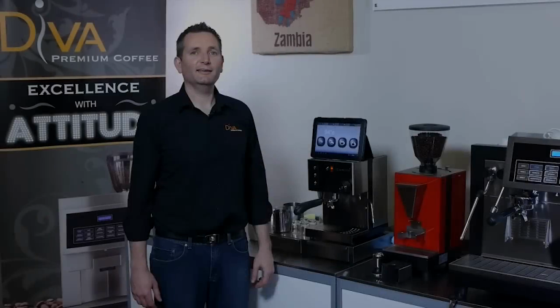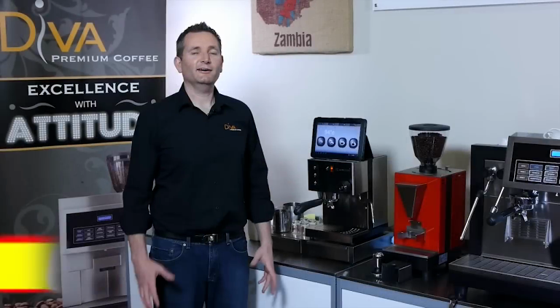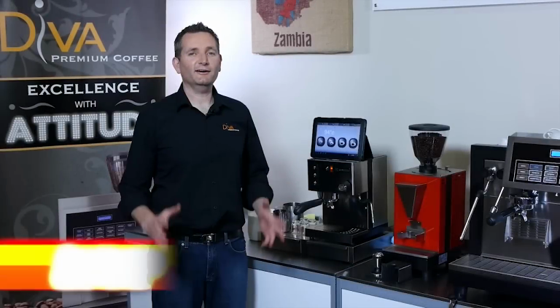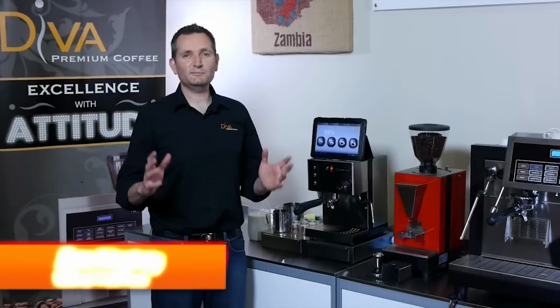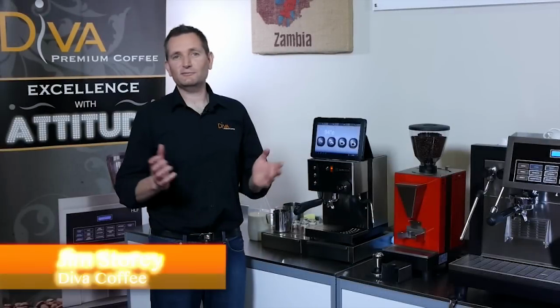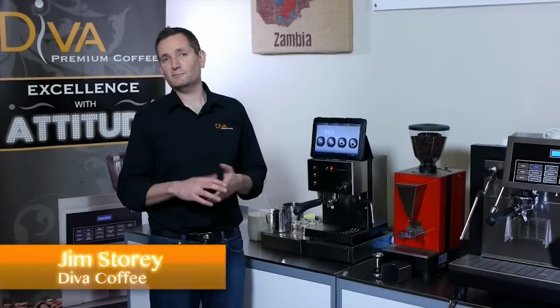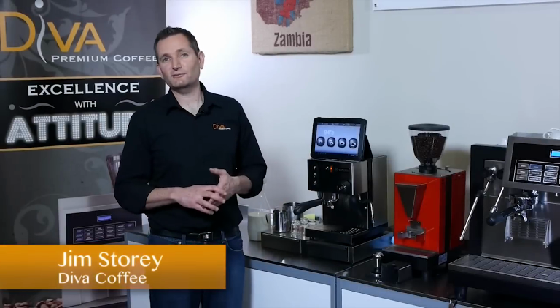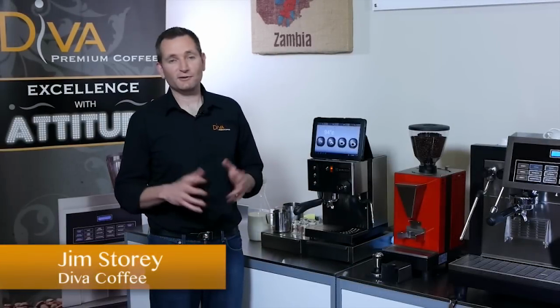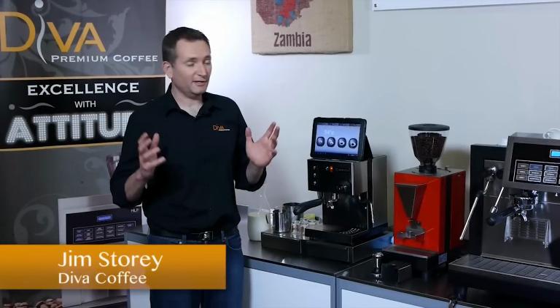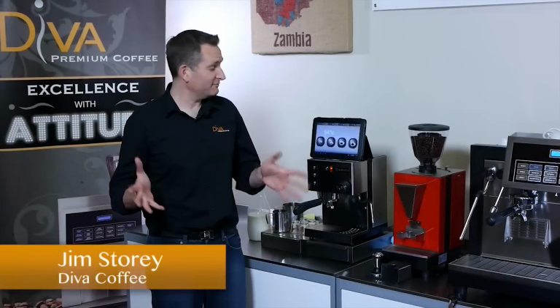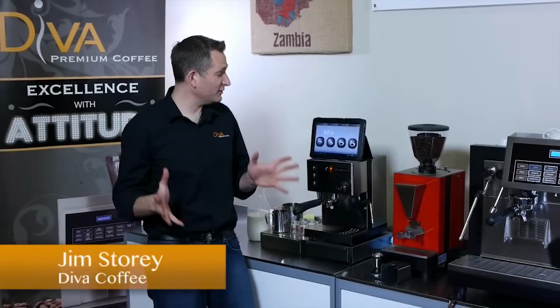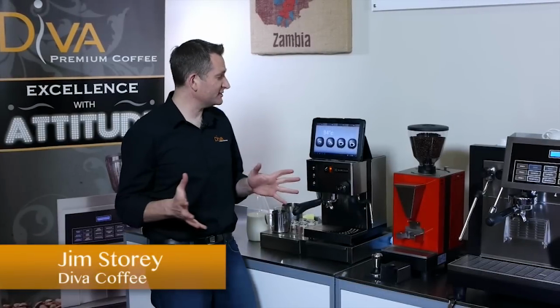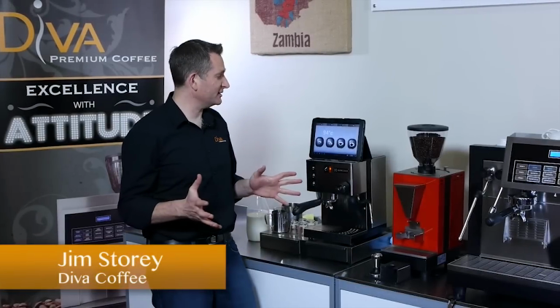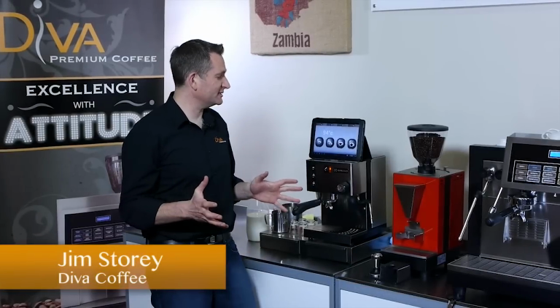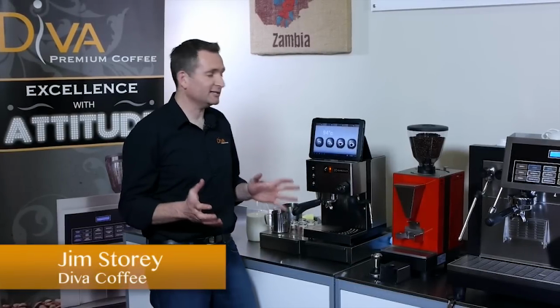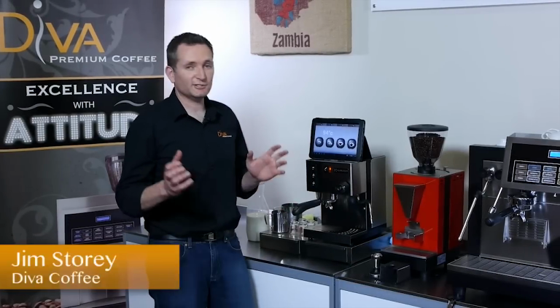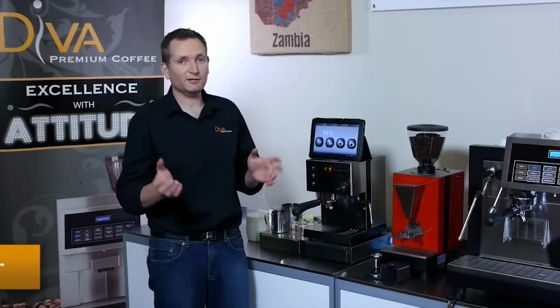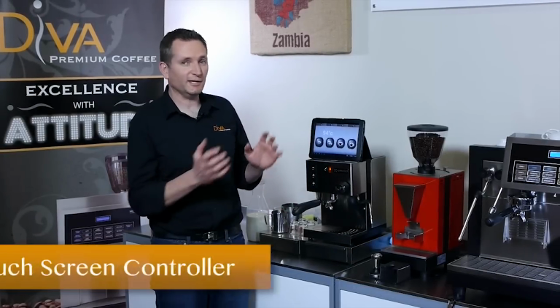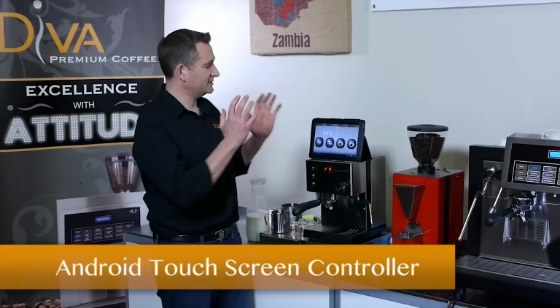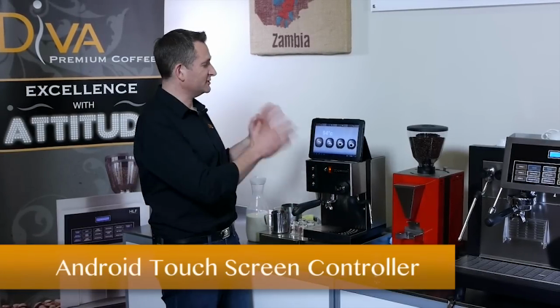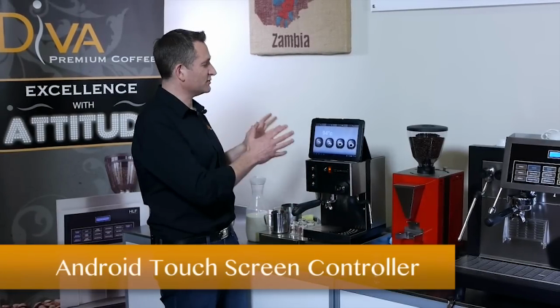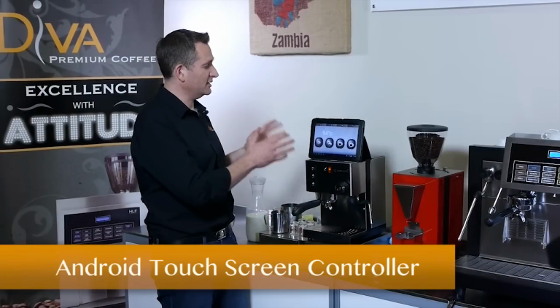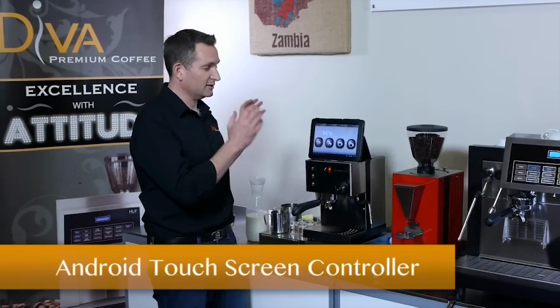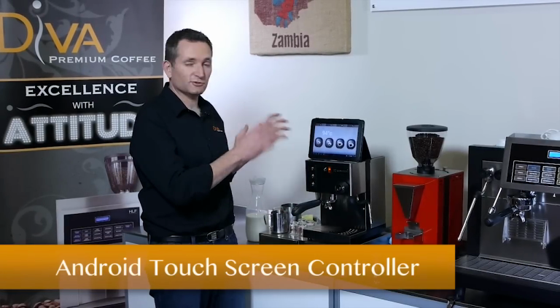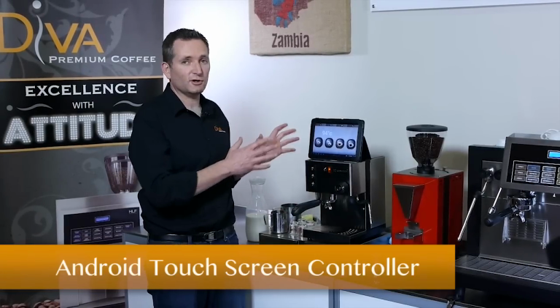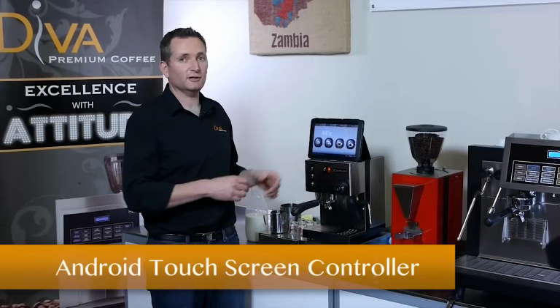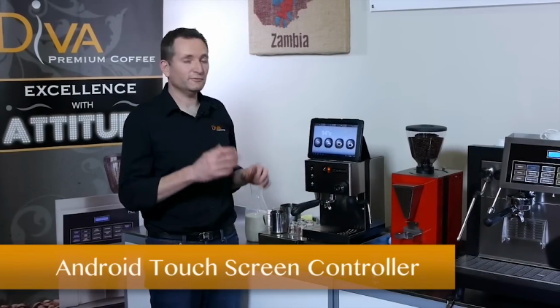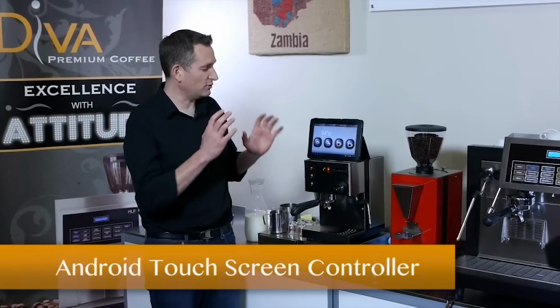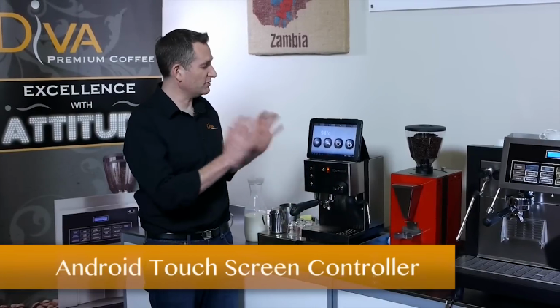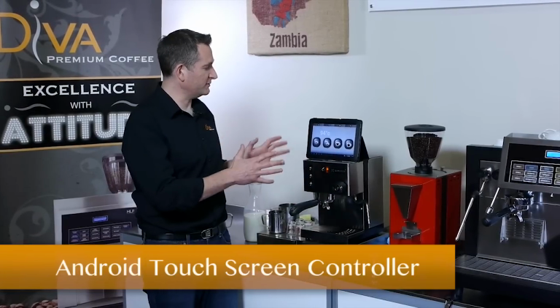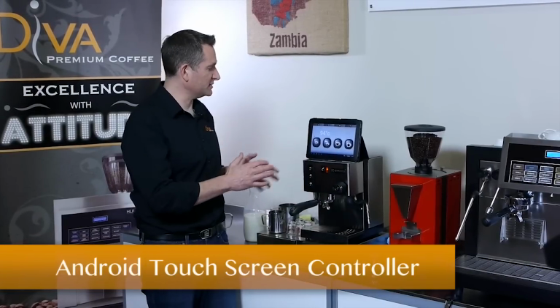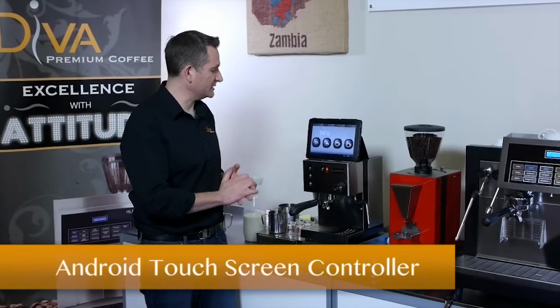Hi, I'm Jim from Deva Coffee and I'm very excited today to show you our touchscreen controller for coffee machines.